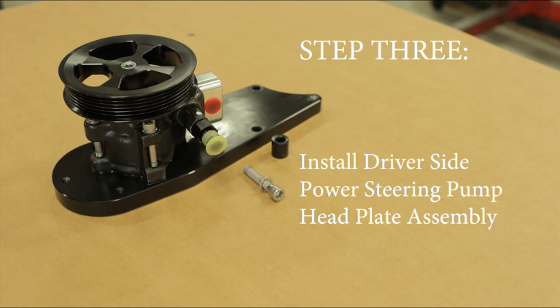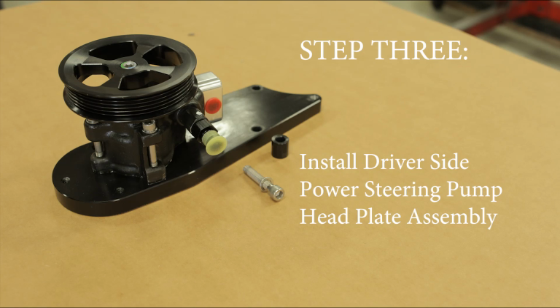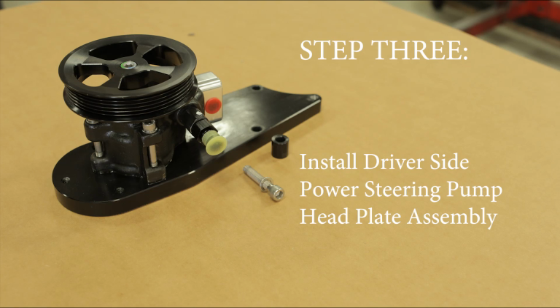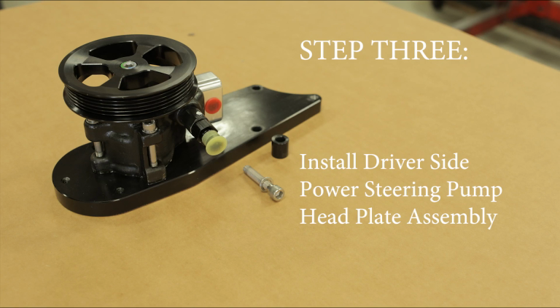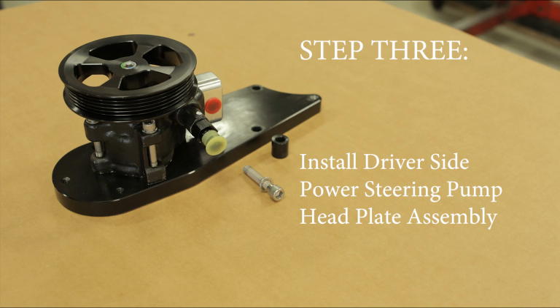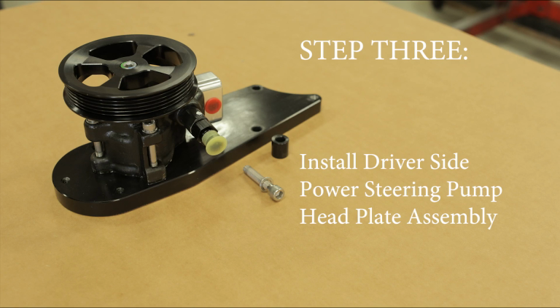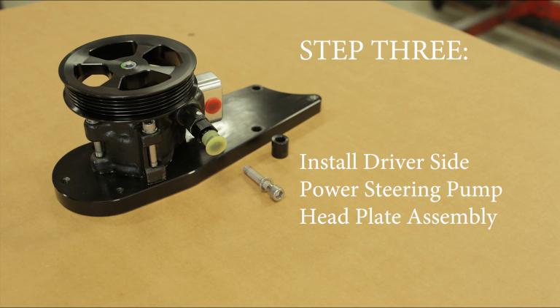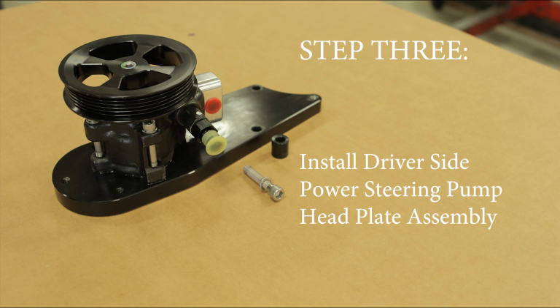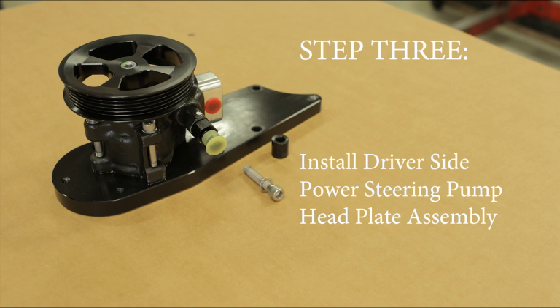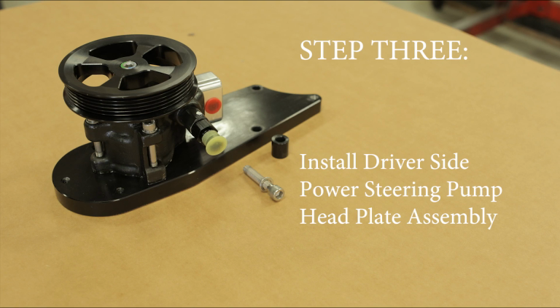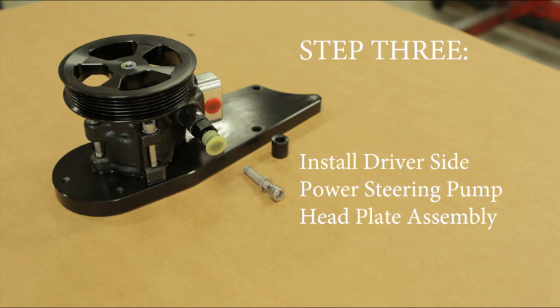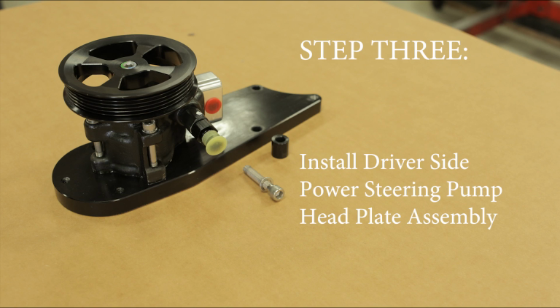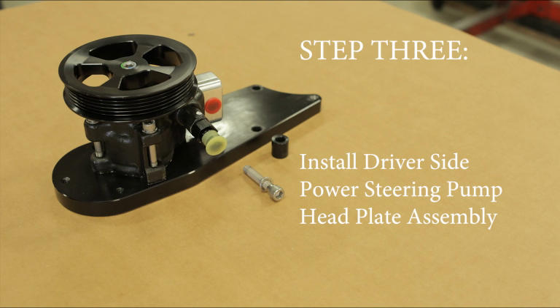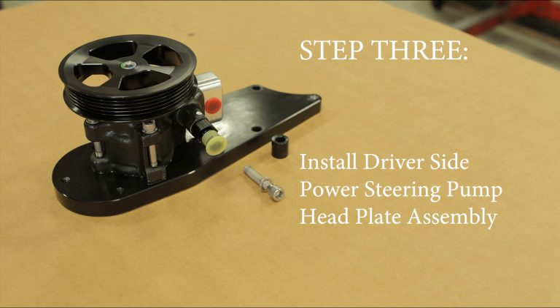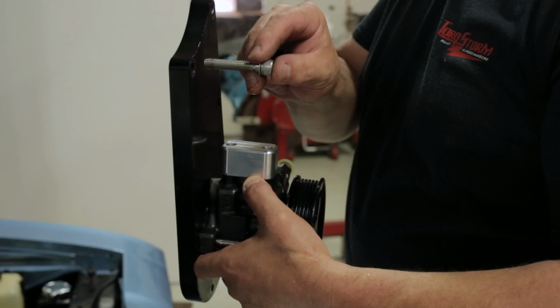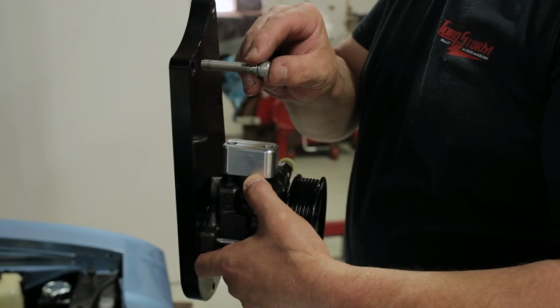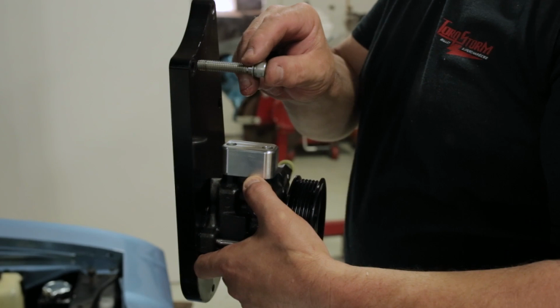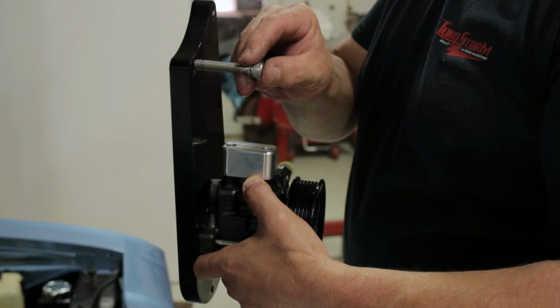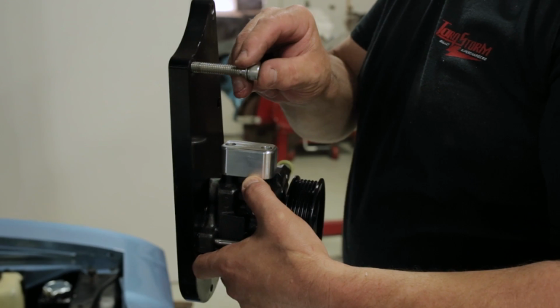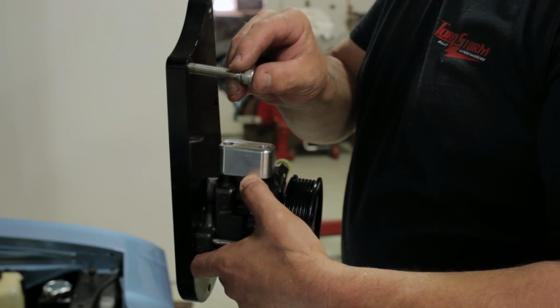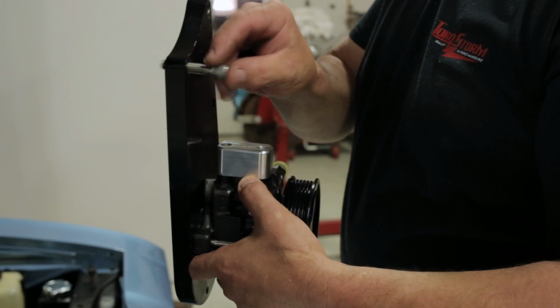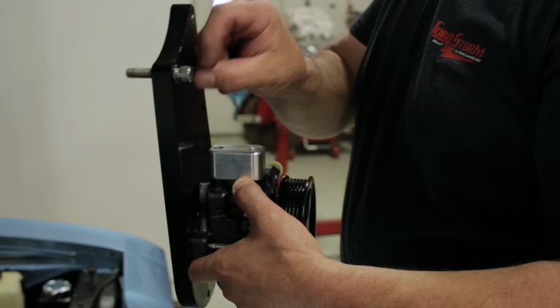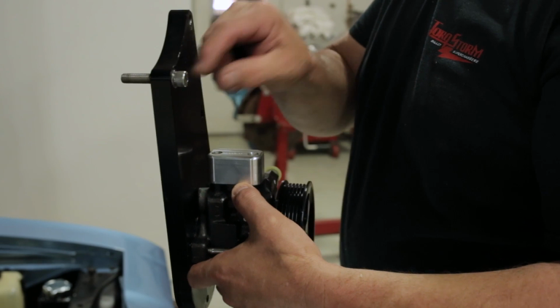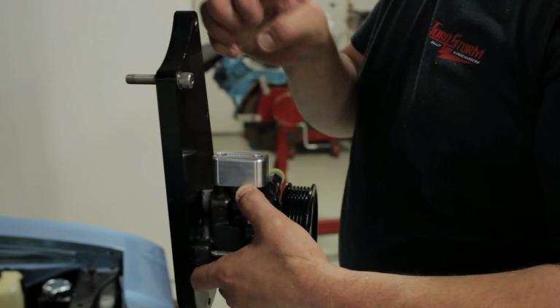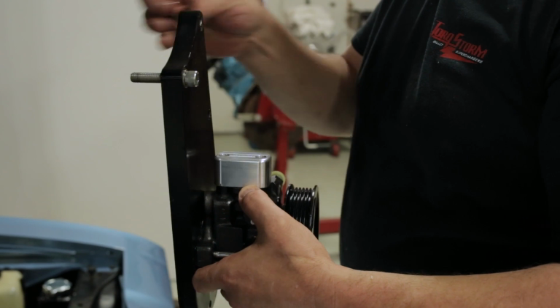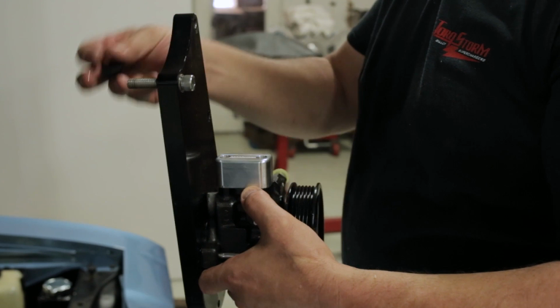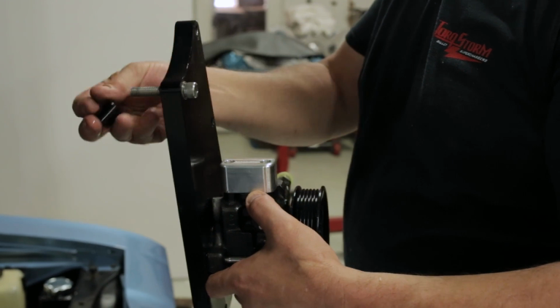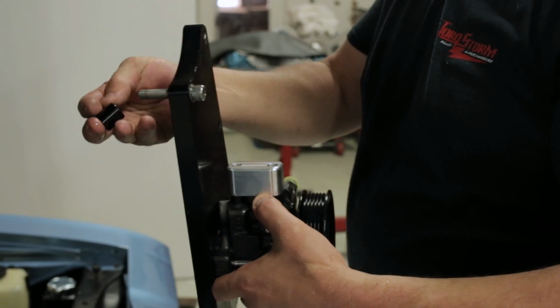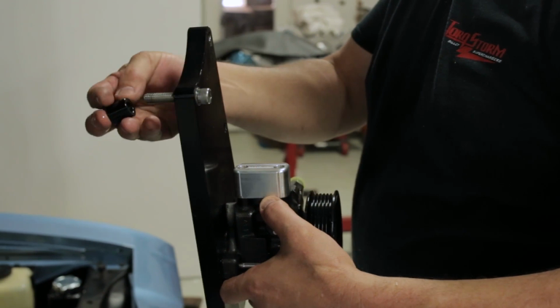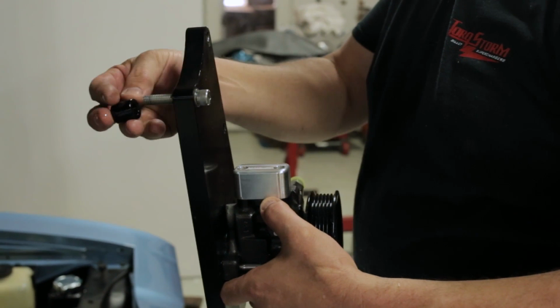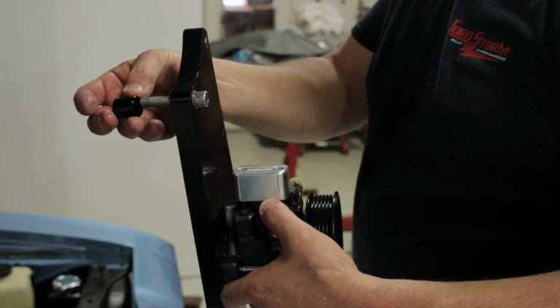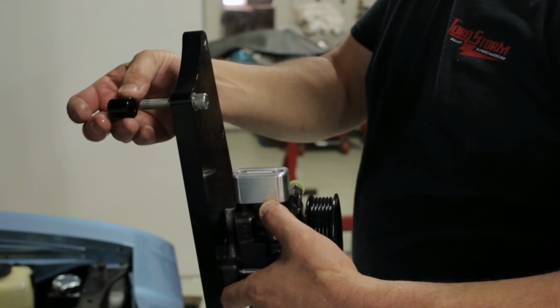Step three: install the driver's side power steering pump head plate assembly.